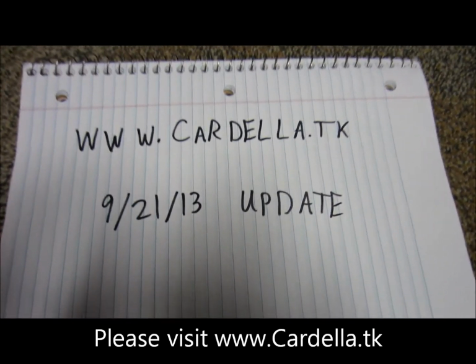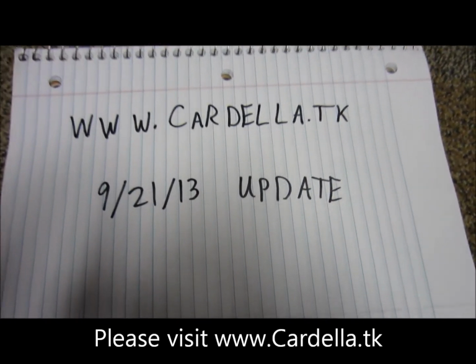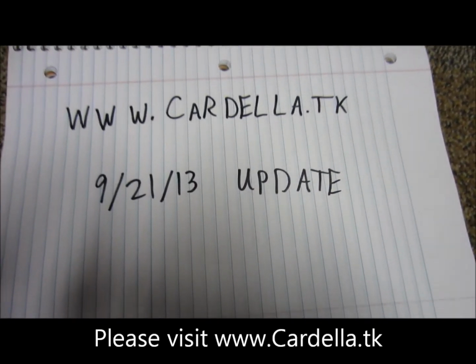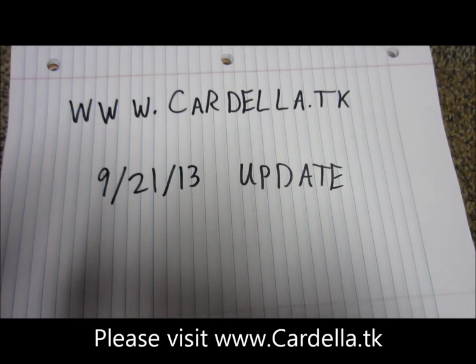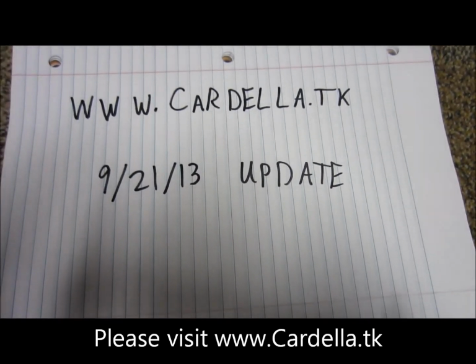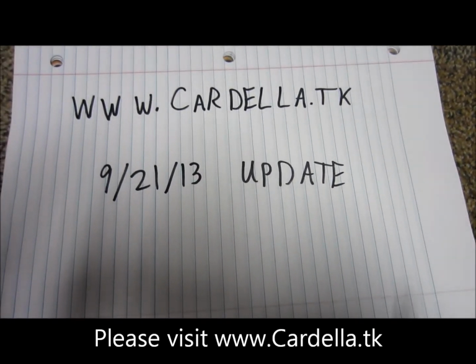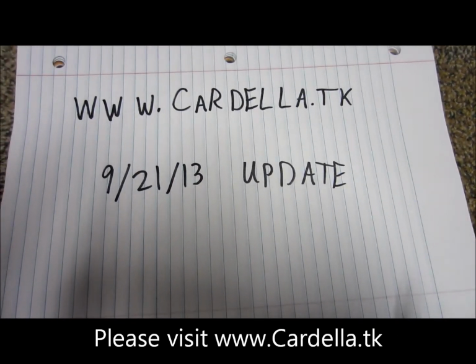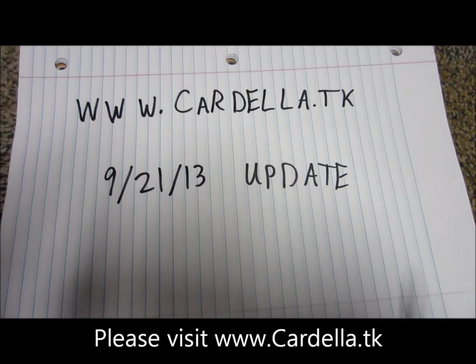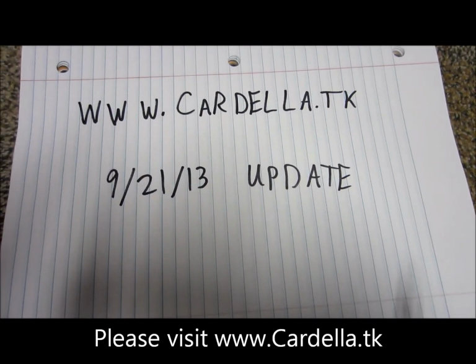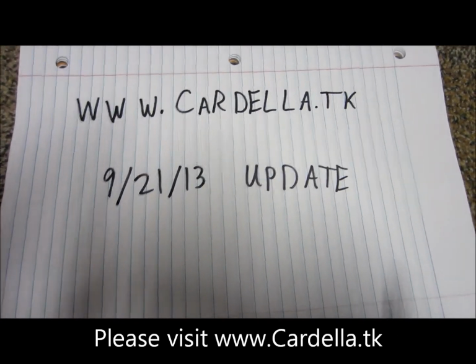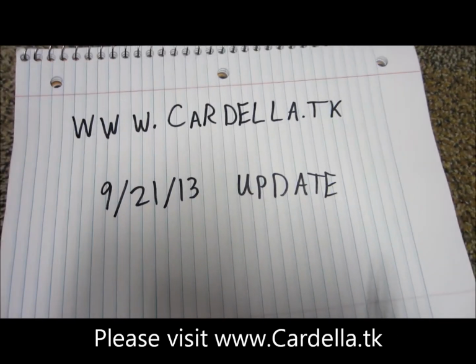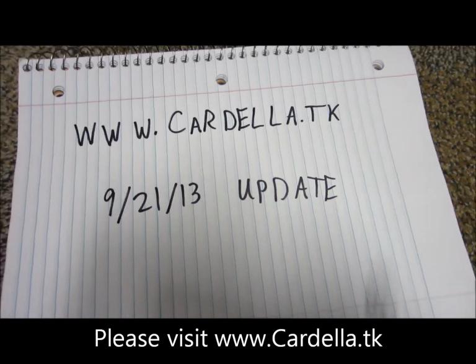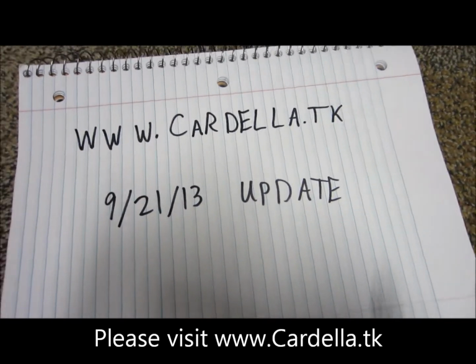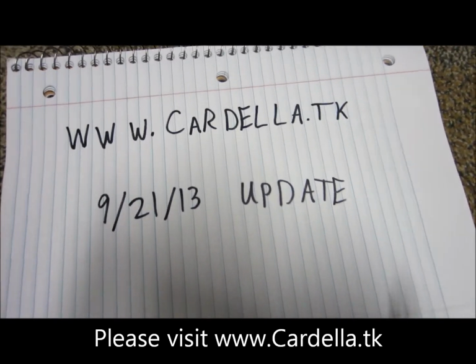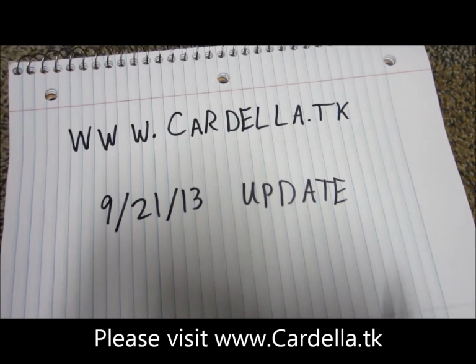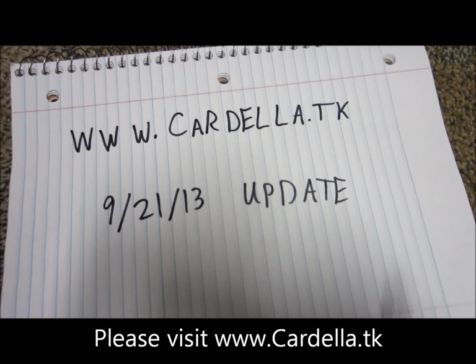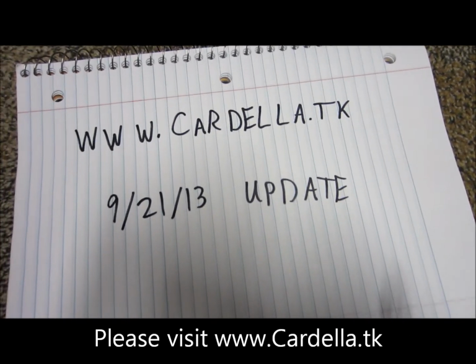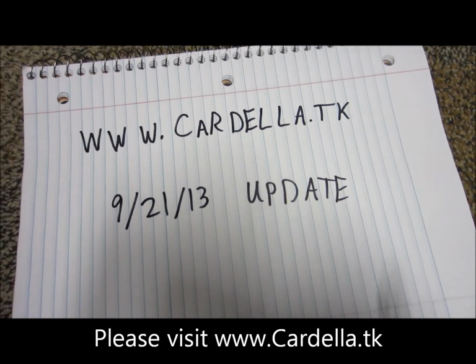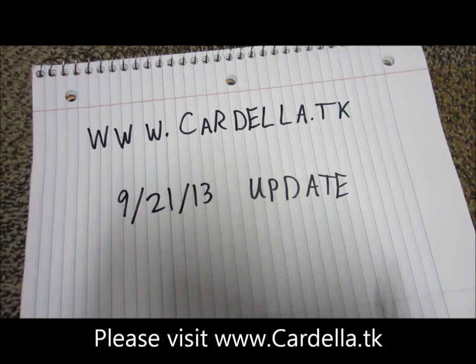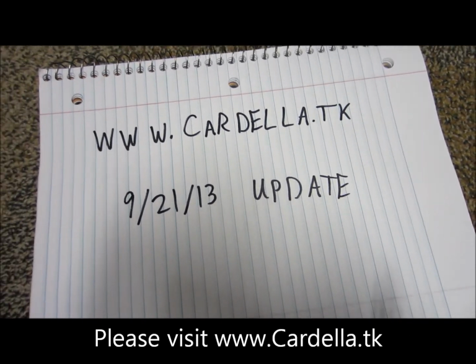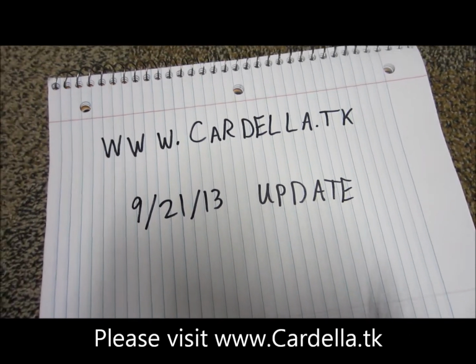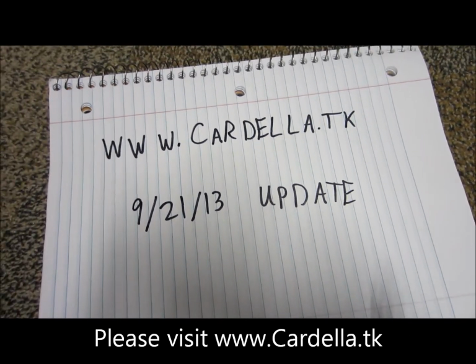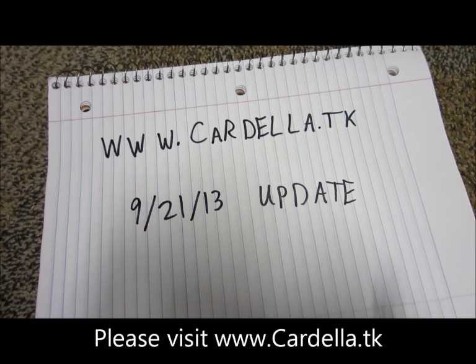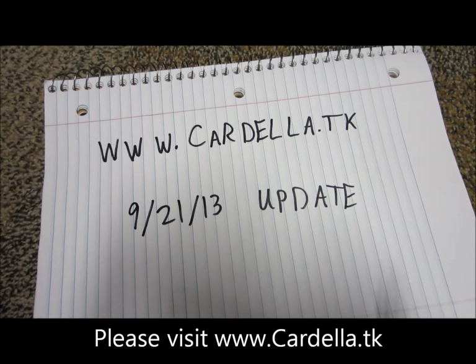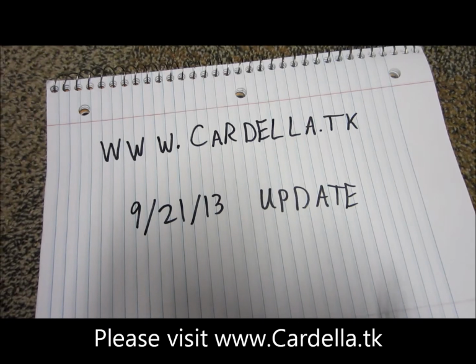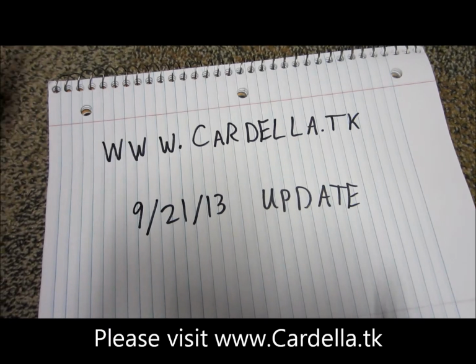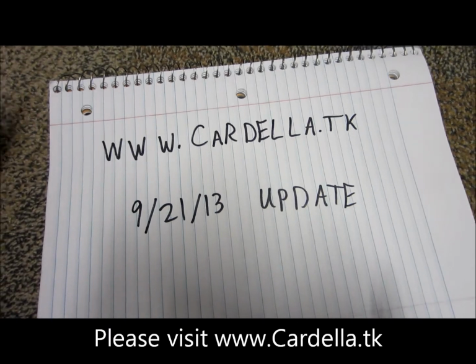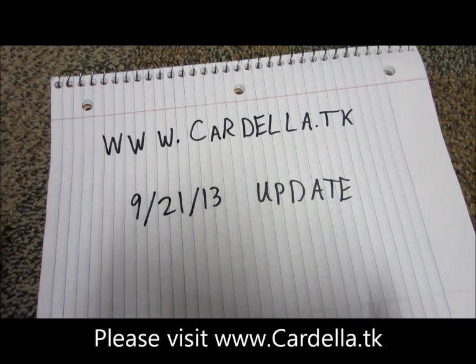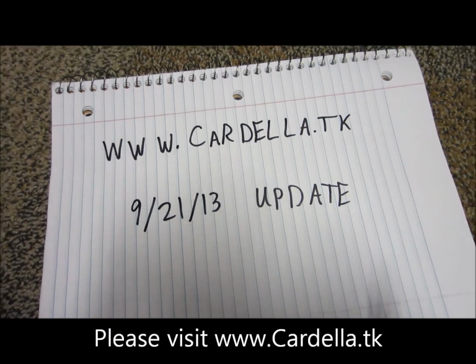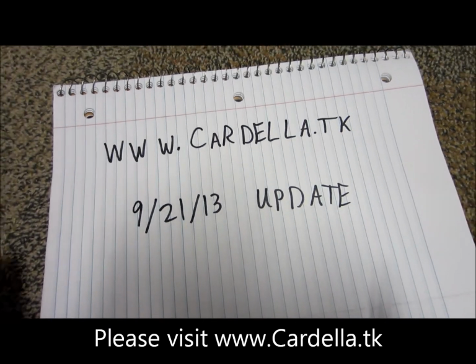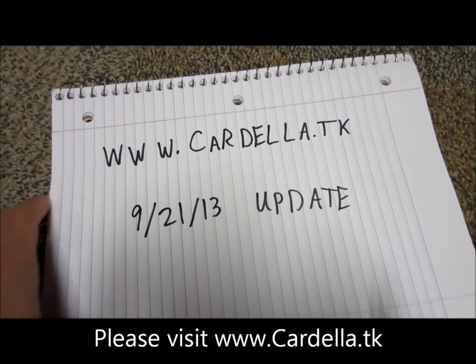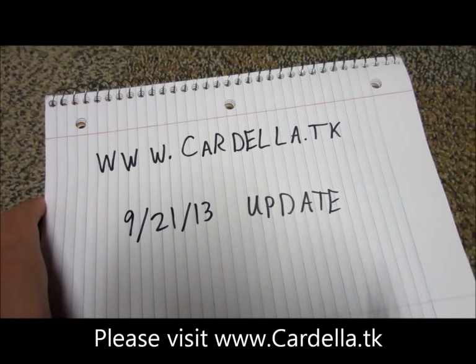What's up YouTube, I got some packages in the mail today and I want to show you guys what I got.